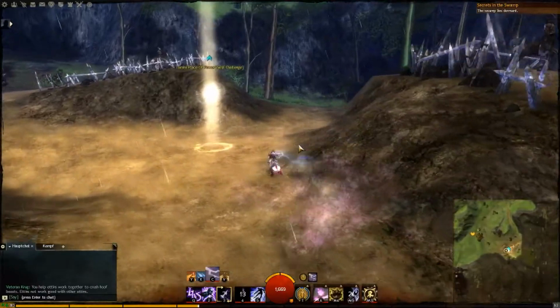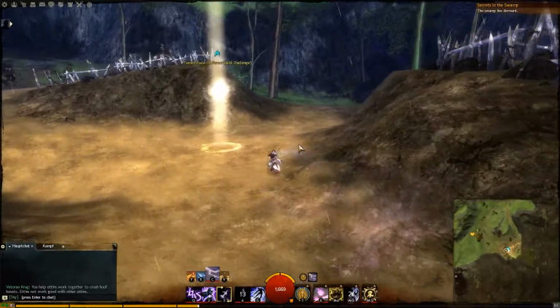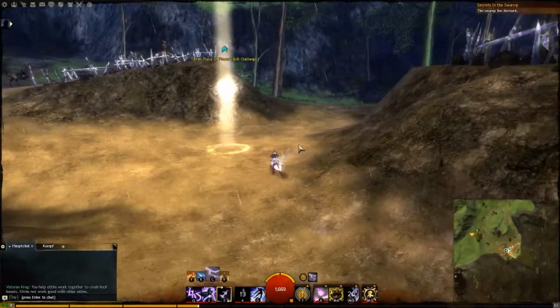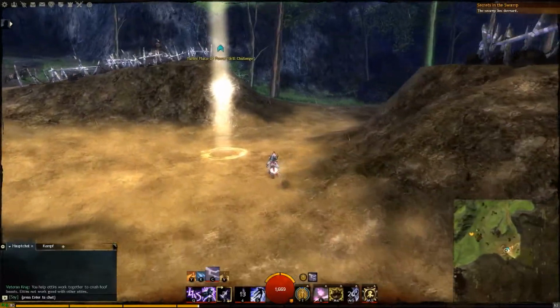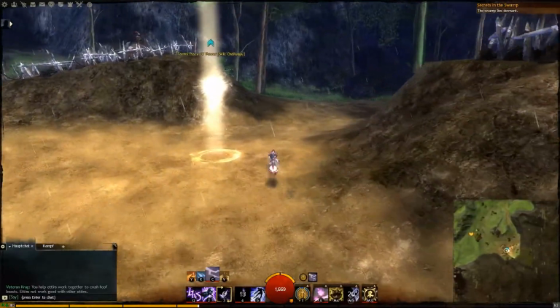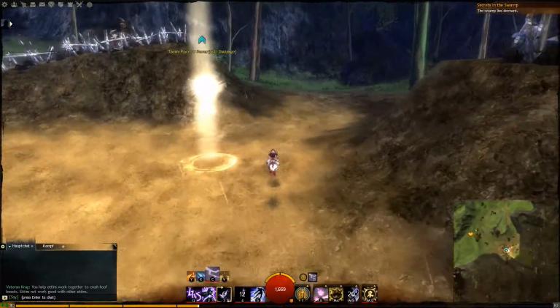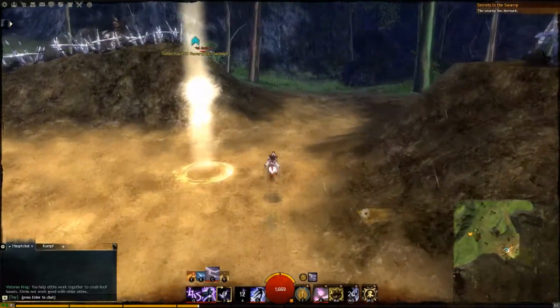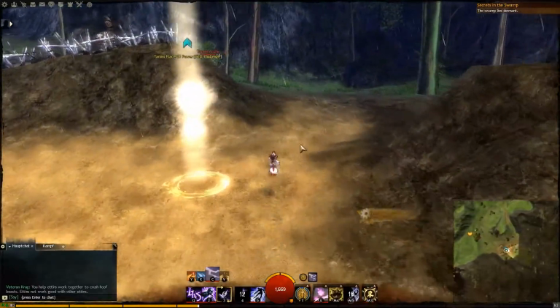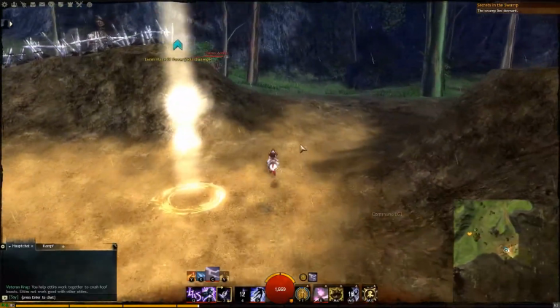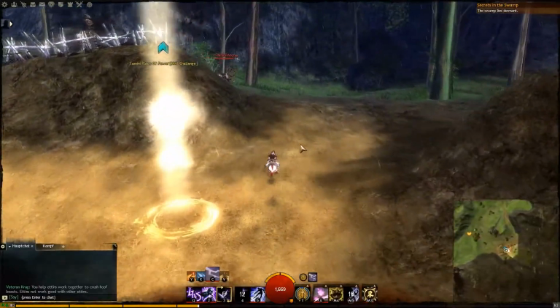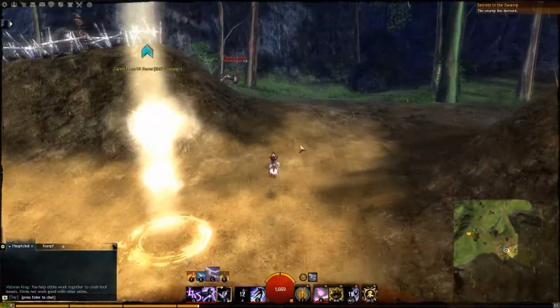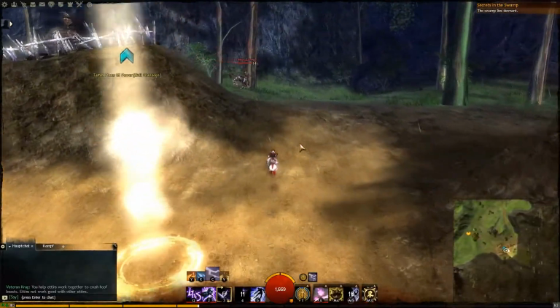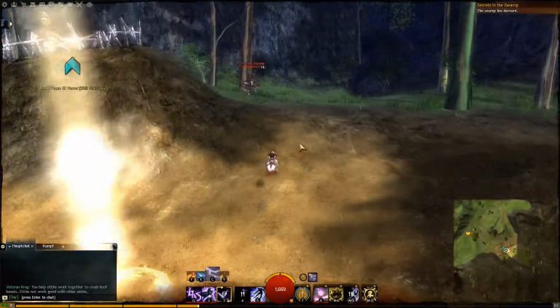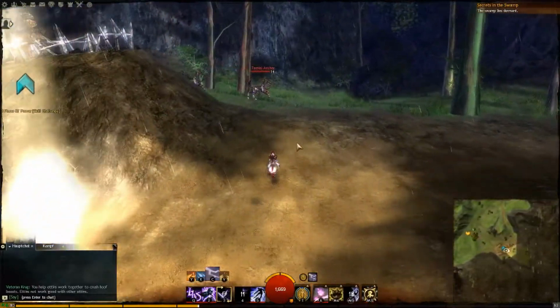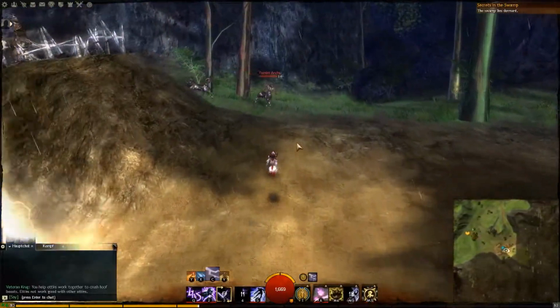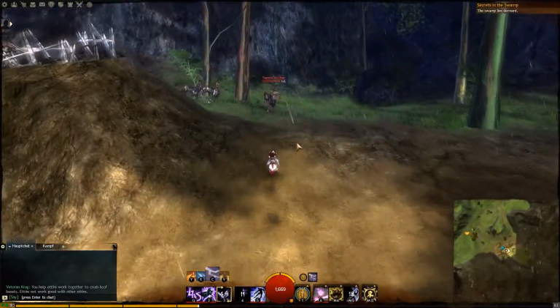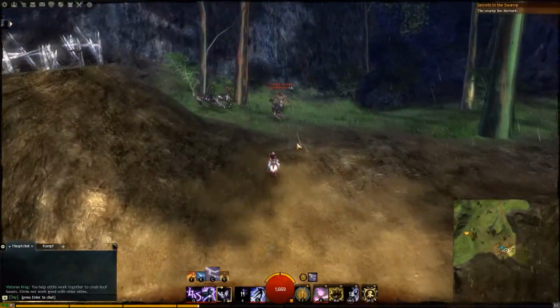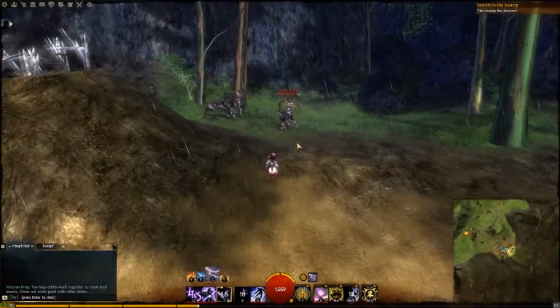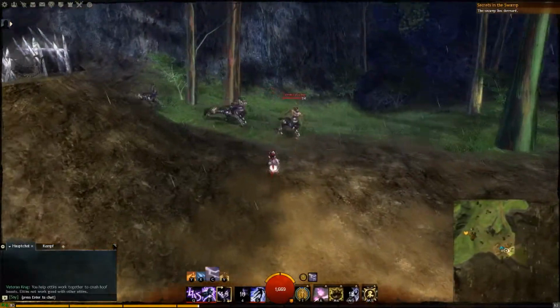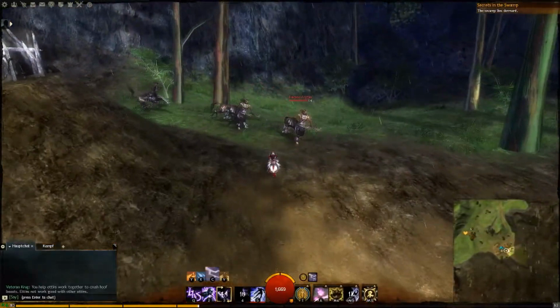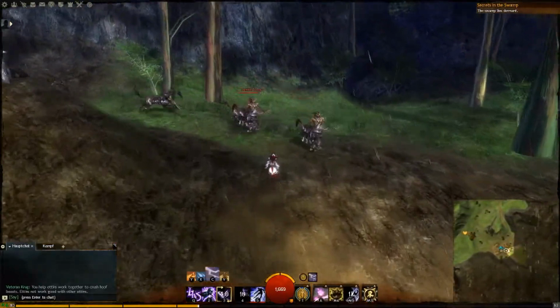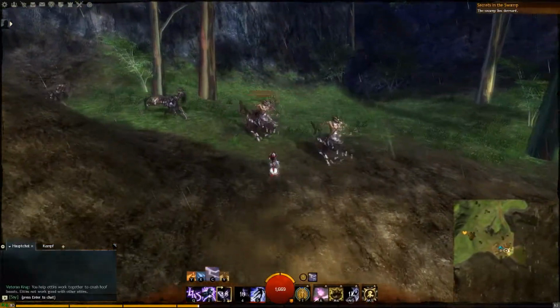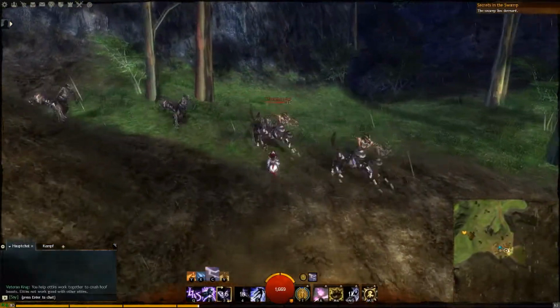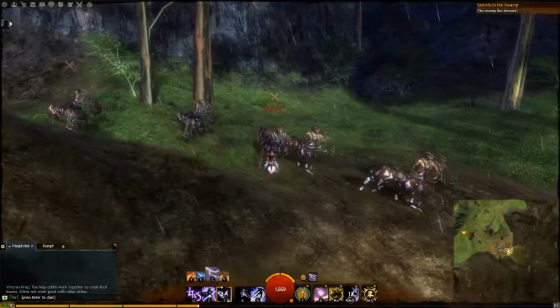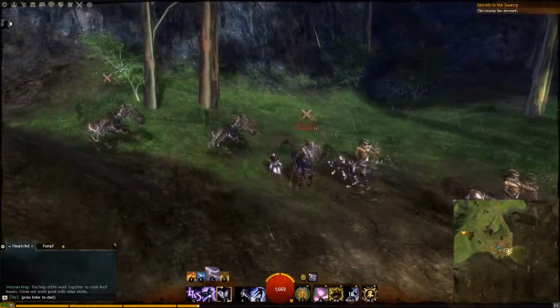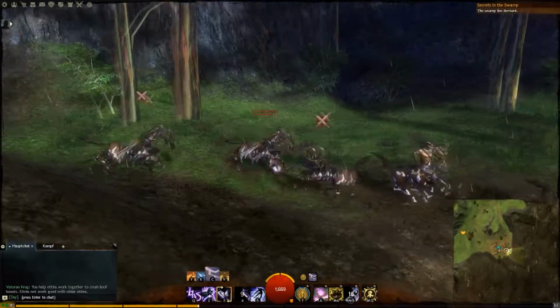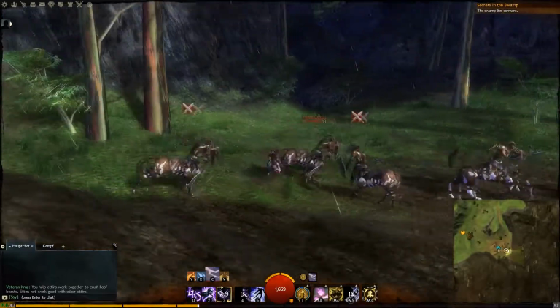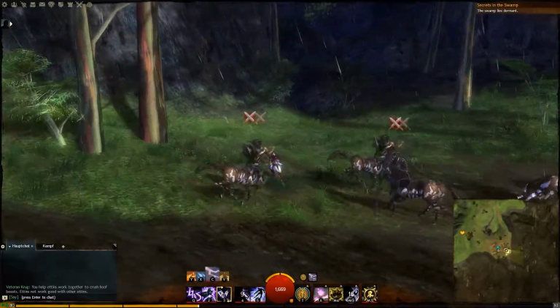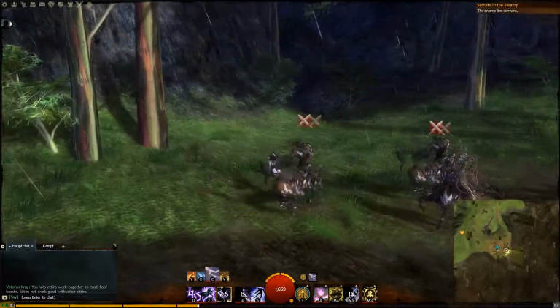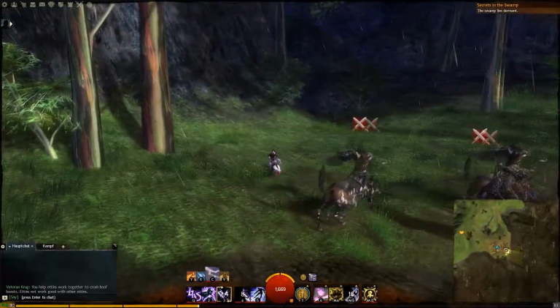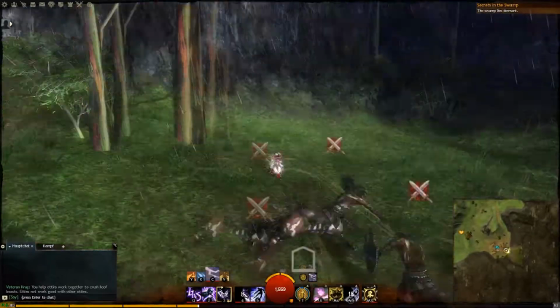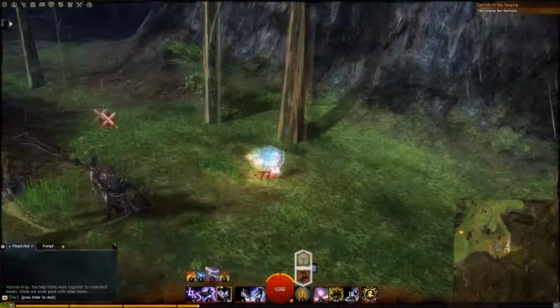North east of the skill point at Rageous Roof Mood you can find an entrance to a cave.